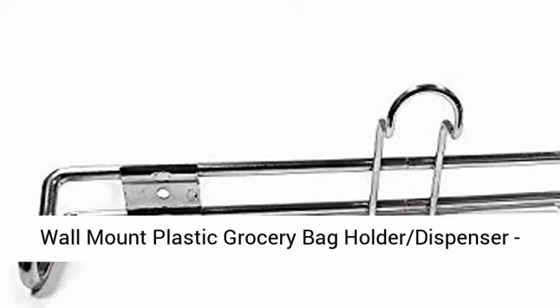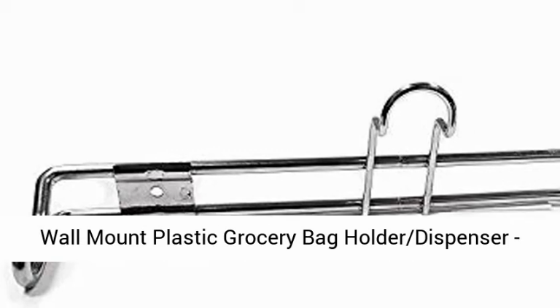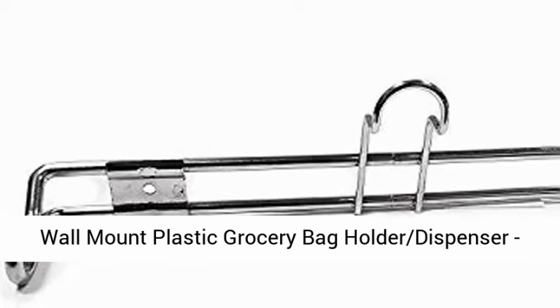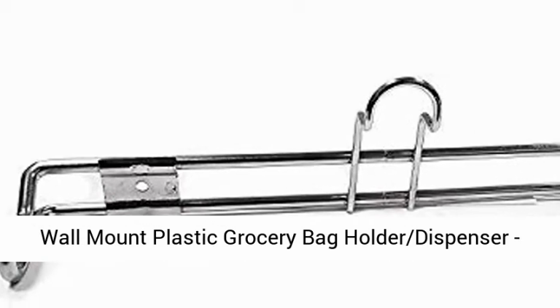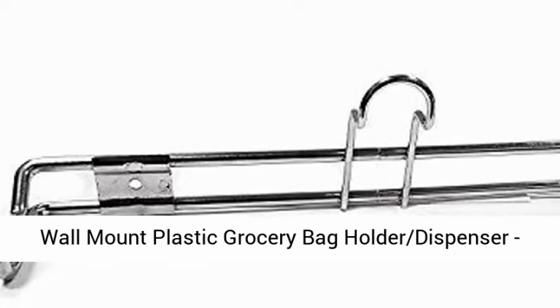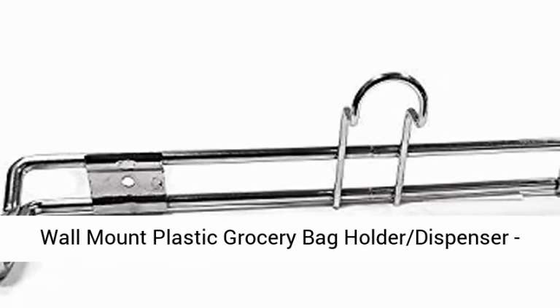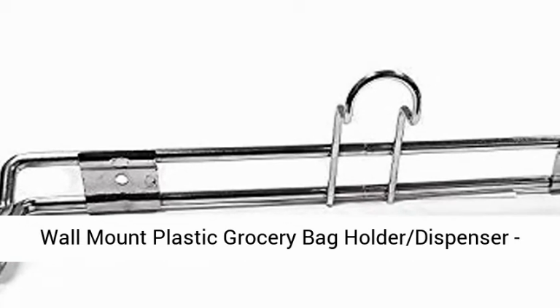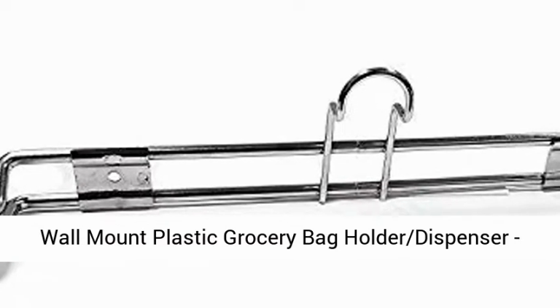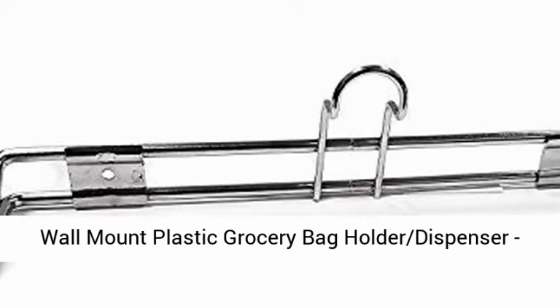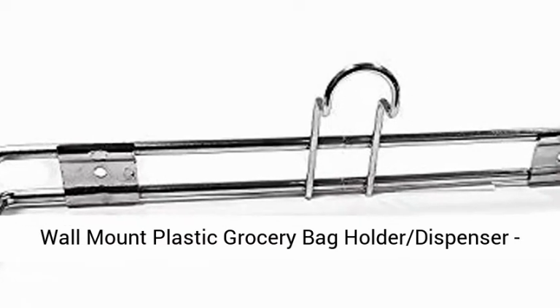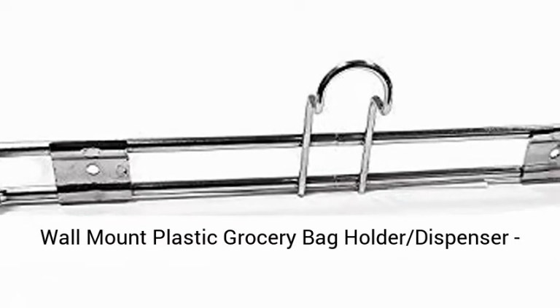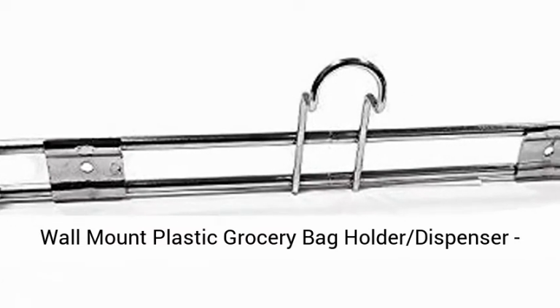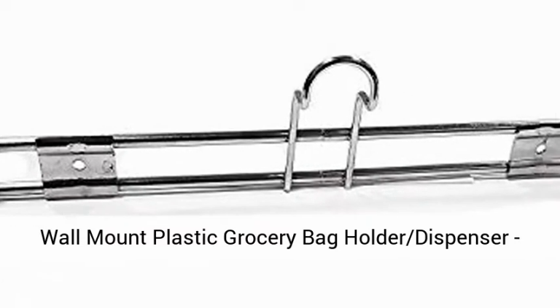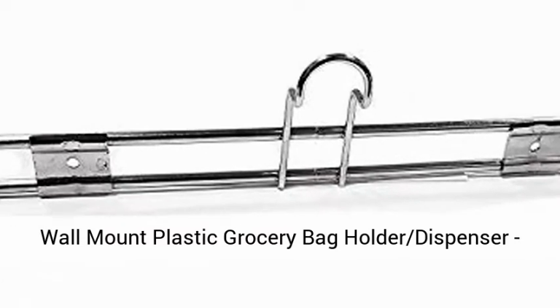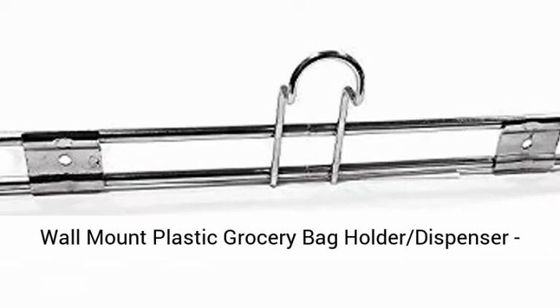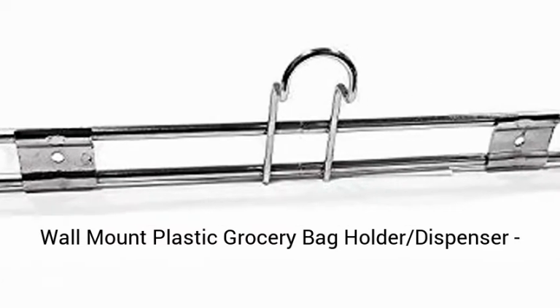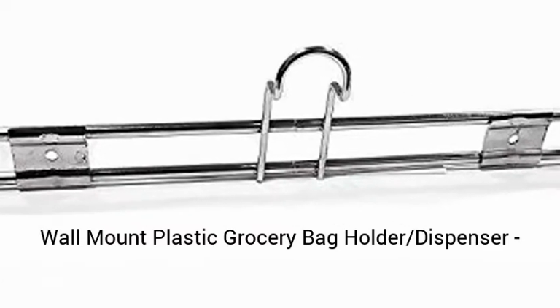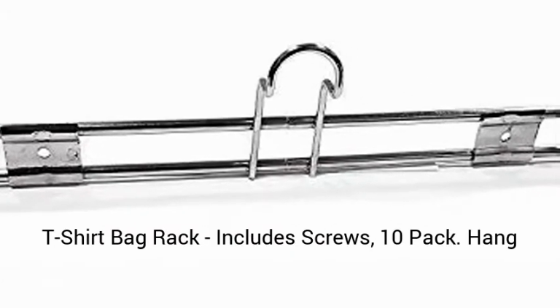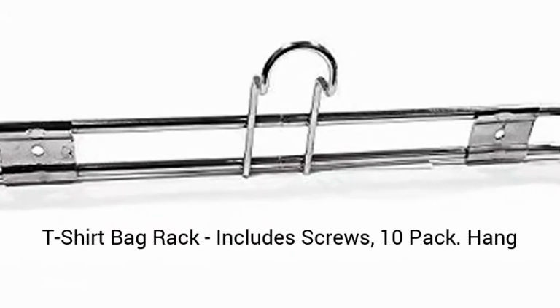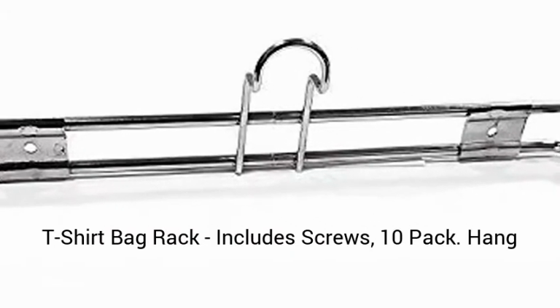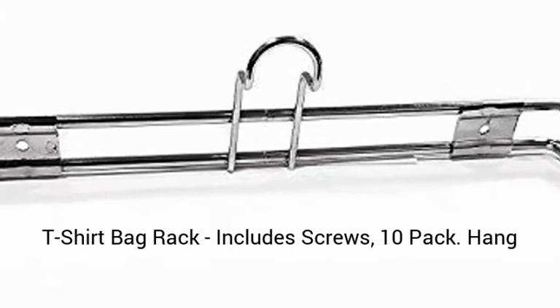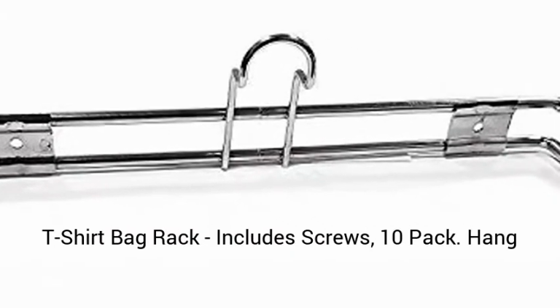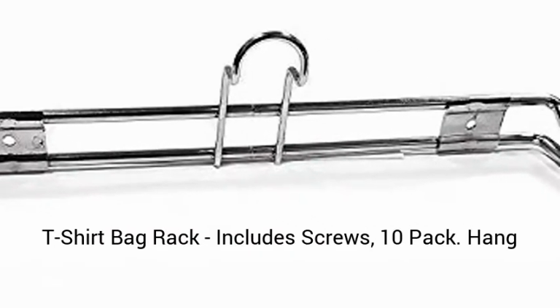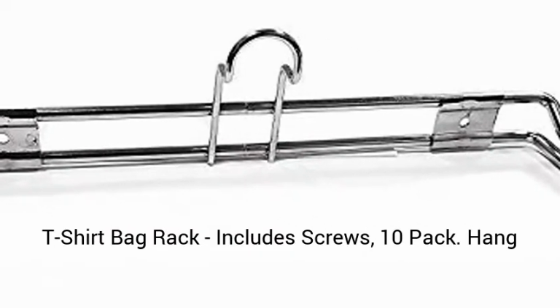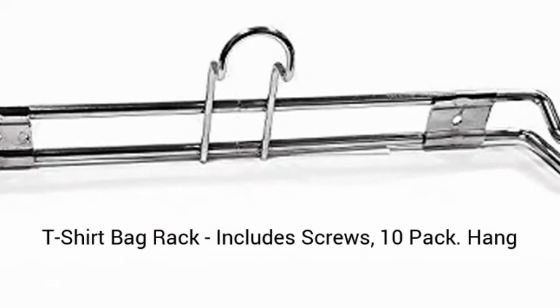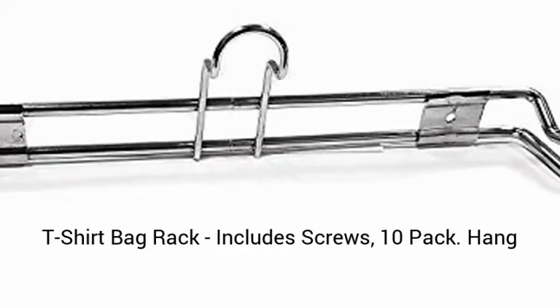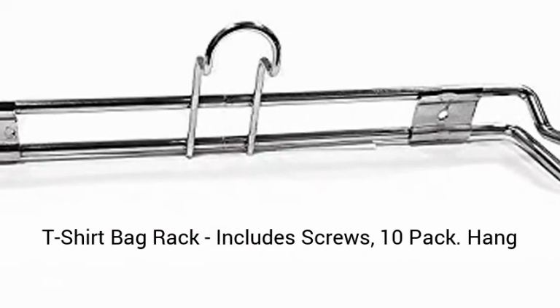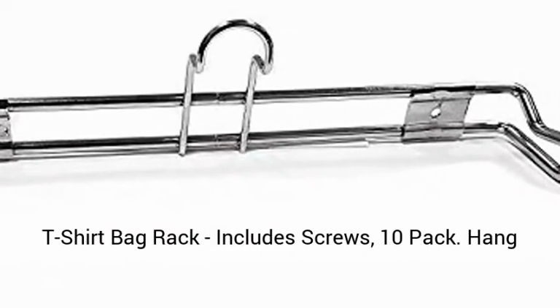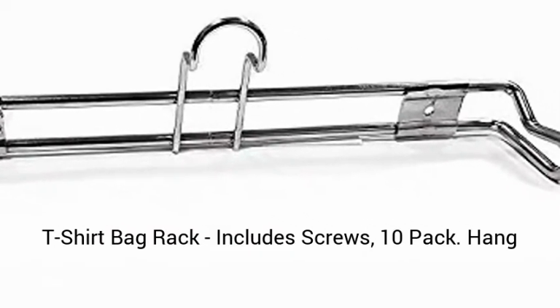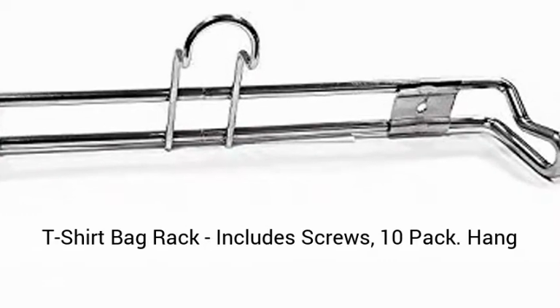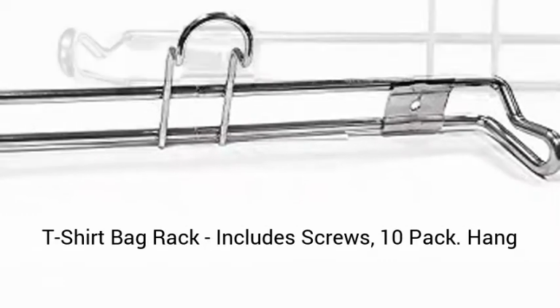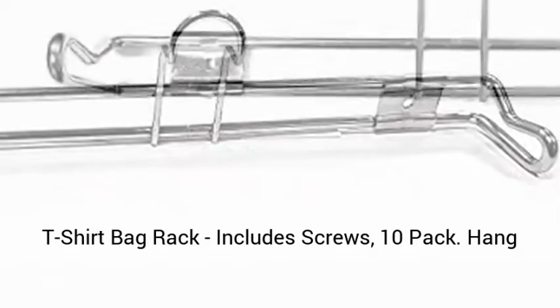Wall Mount Plastic Grocery Bag Holder Dispenser, T-Shirt Bag Rack. Includes screws, 10 pack.